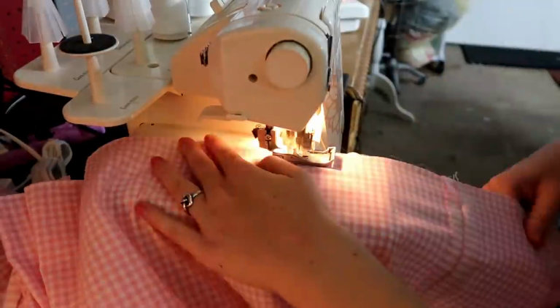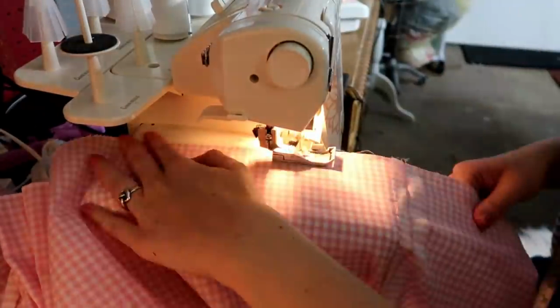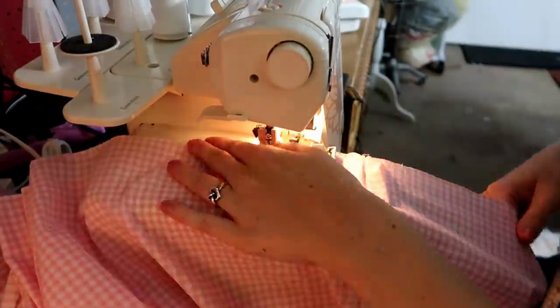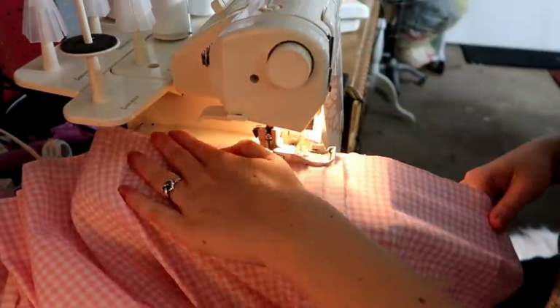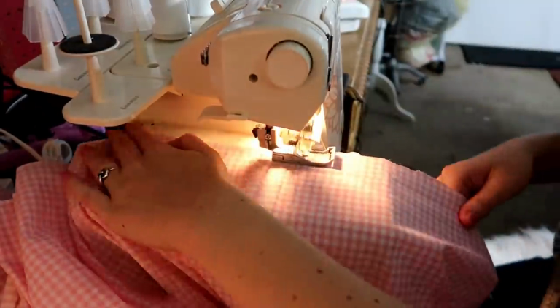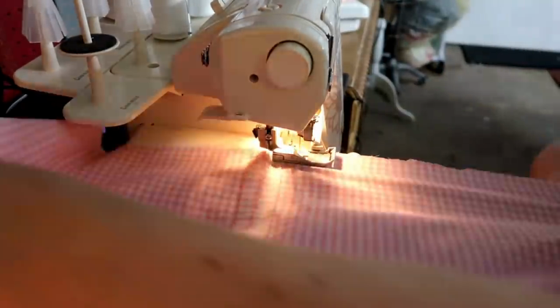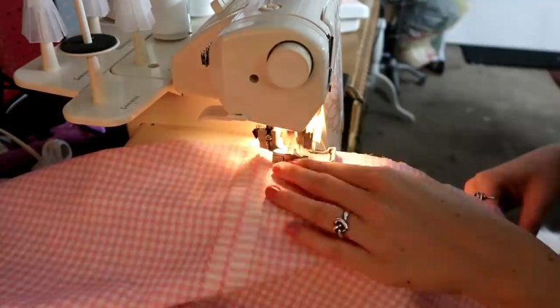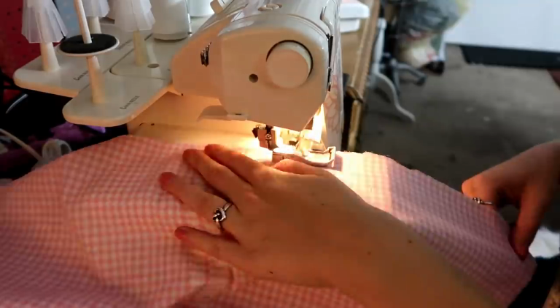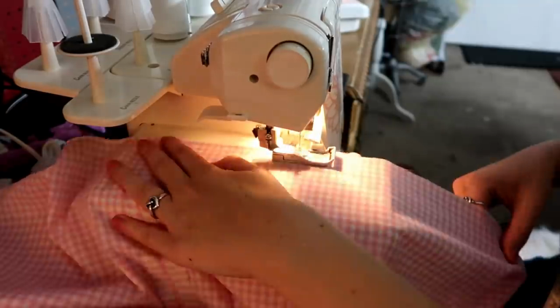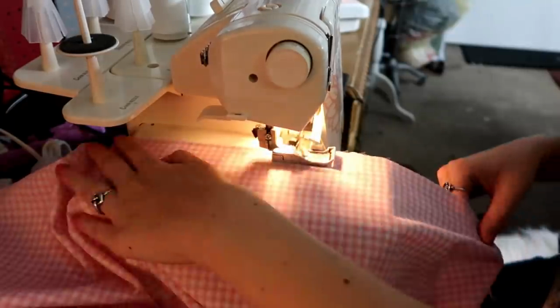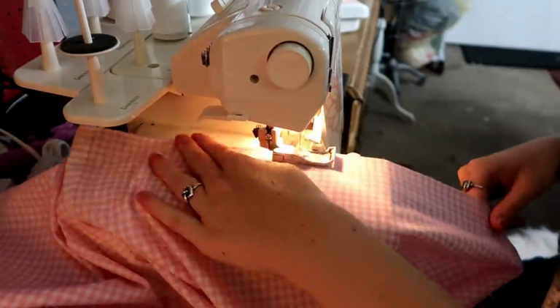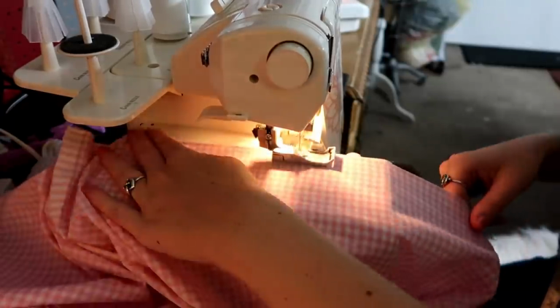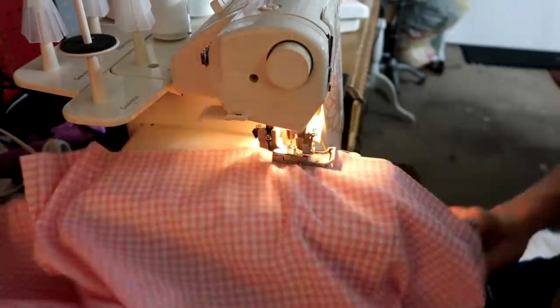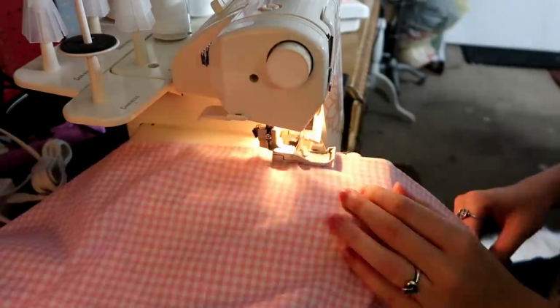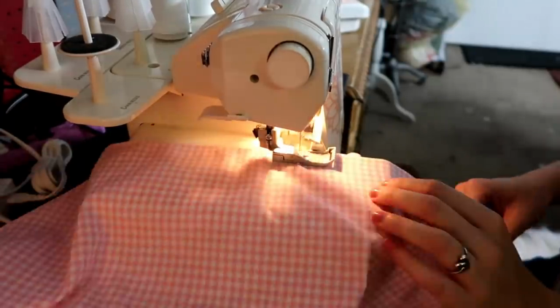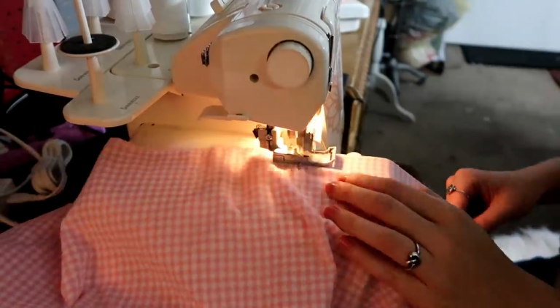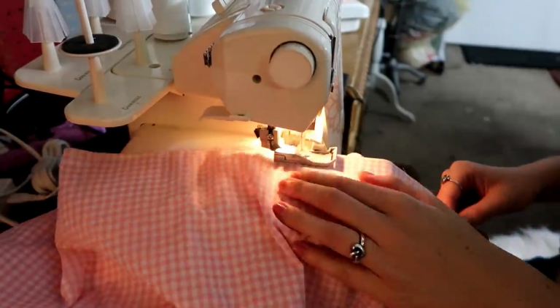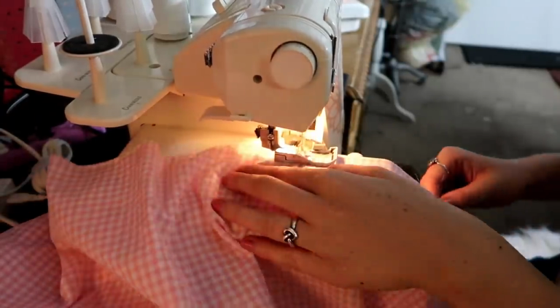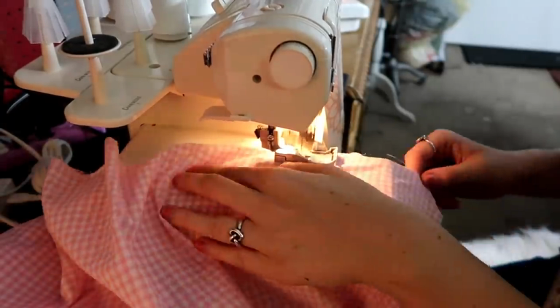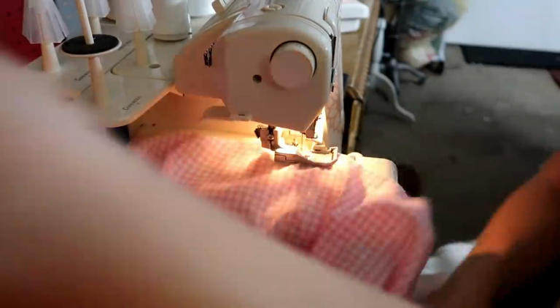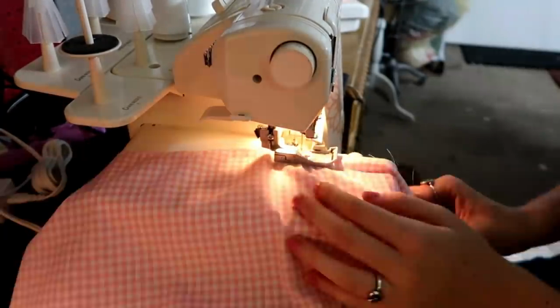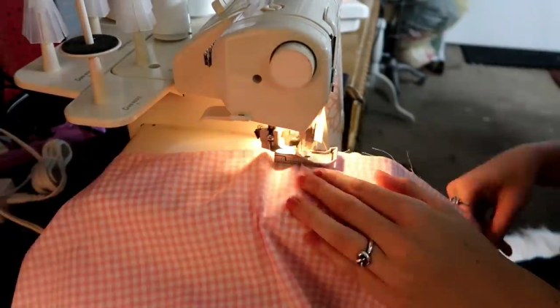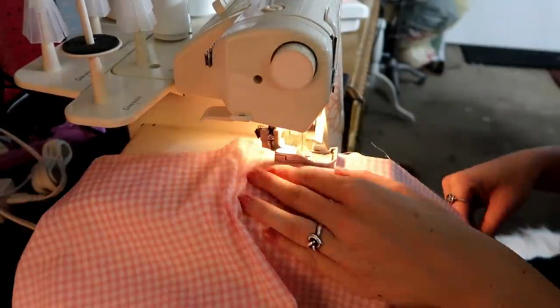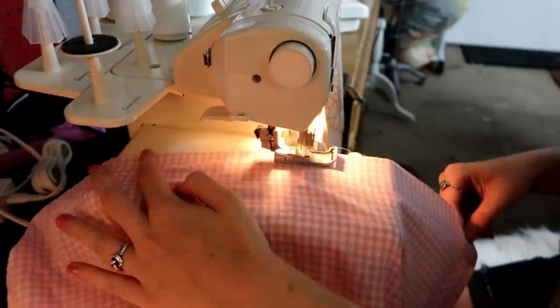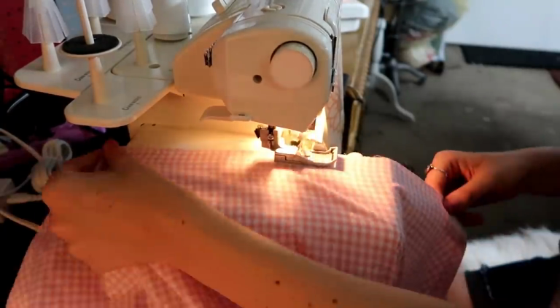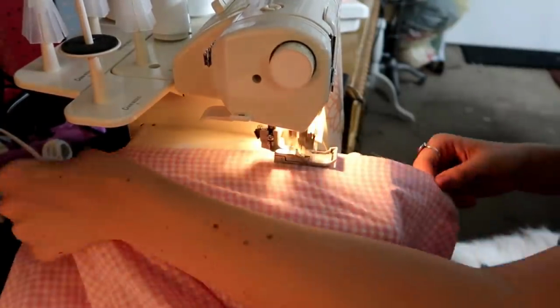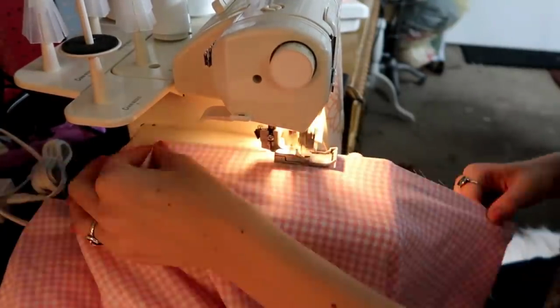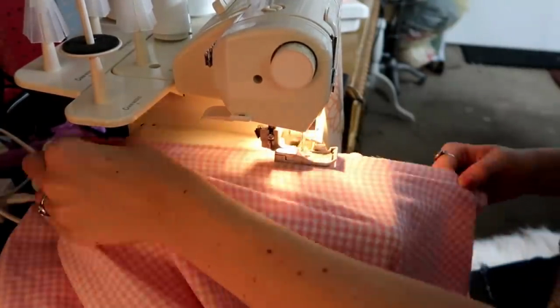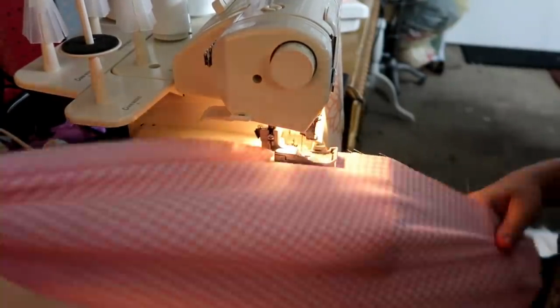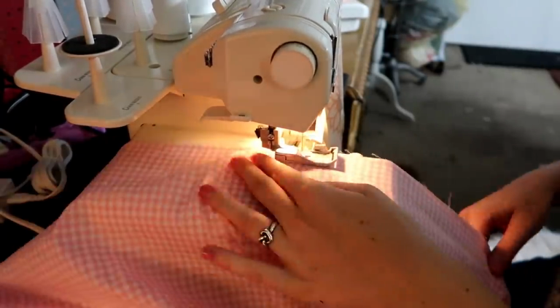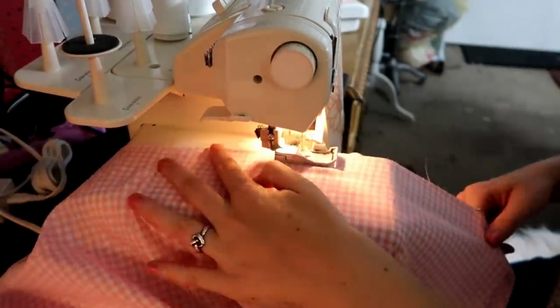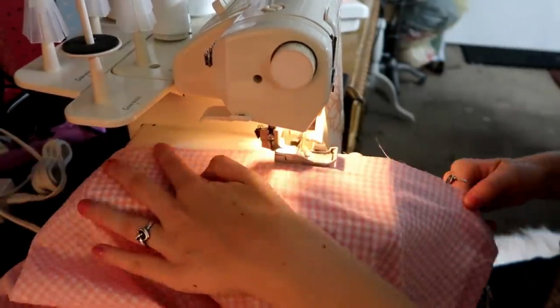Now that my skirt is one complete piece, I serged the bottom so that I could press the bottom up later for a hem.